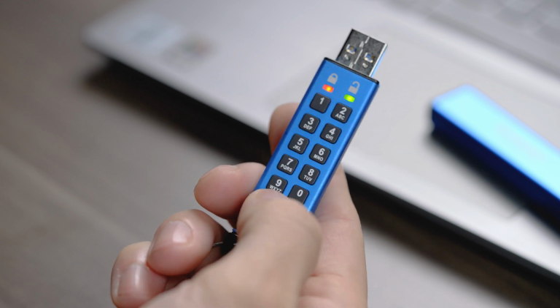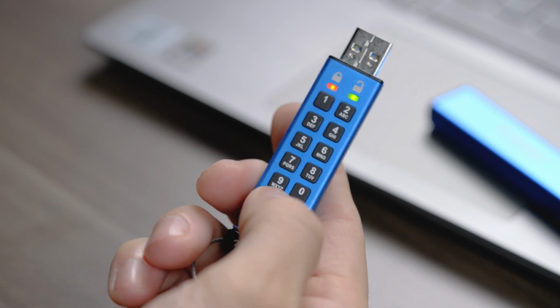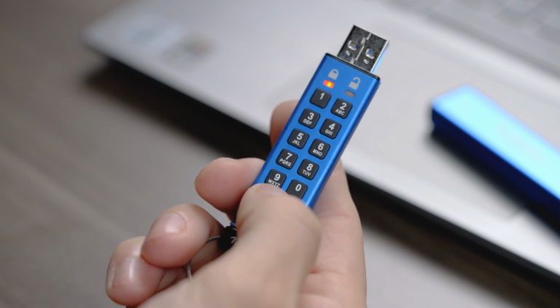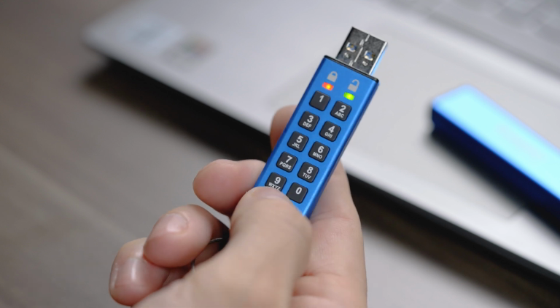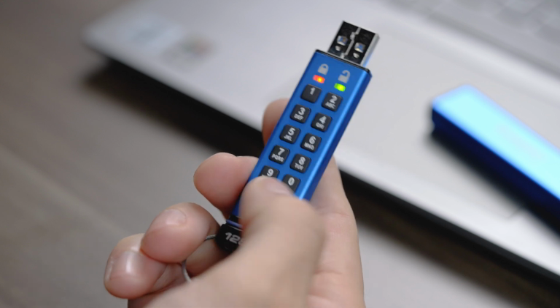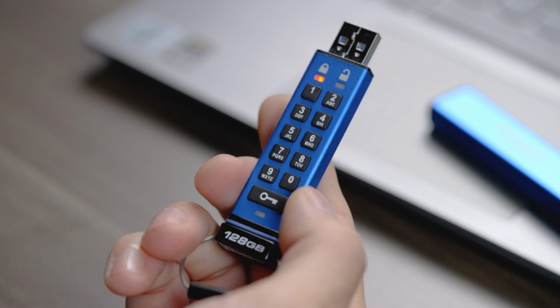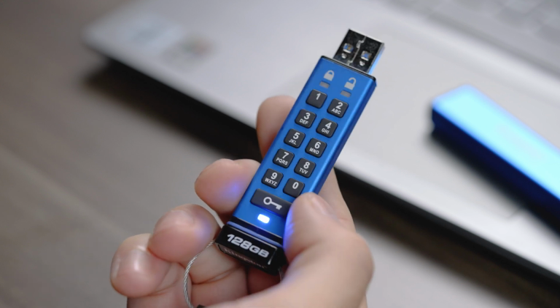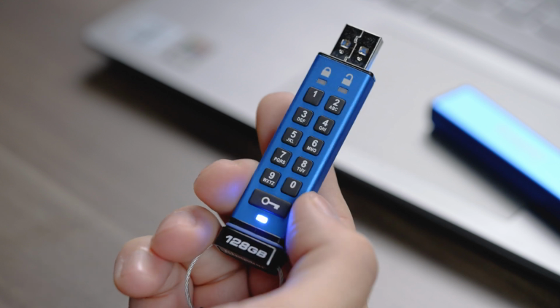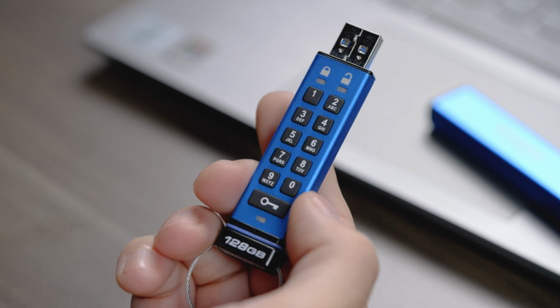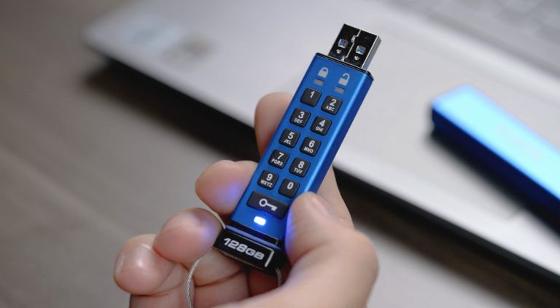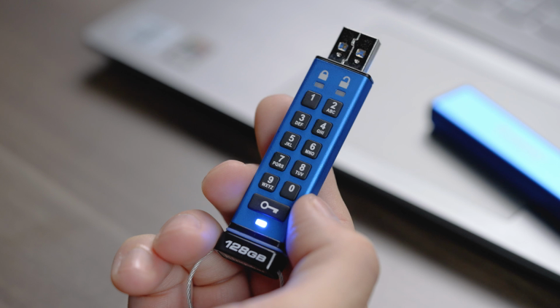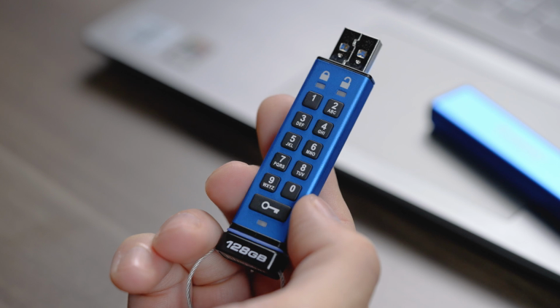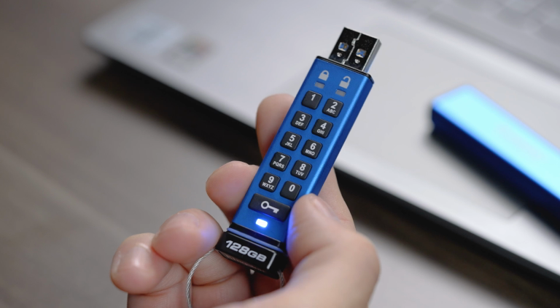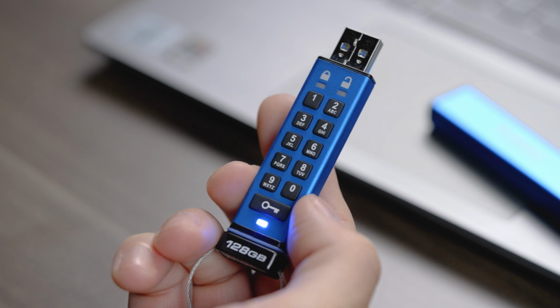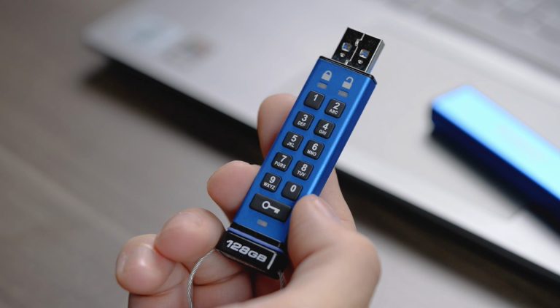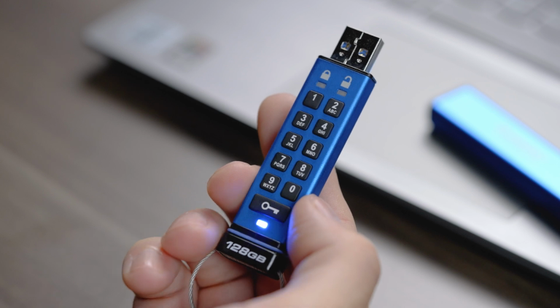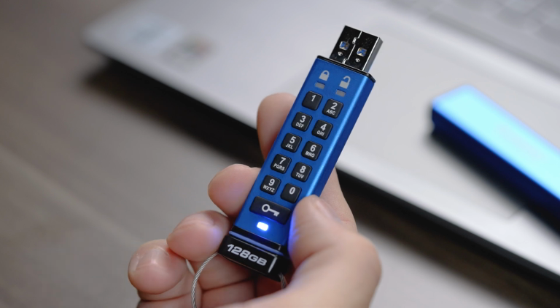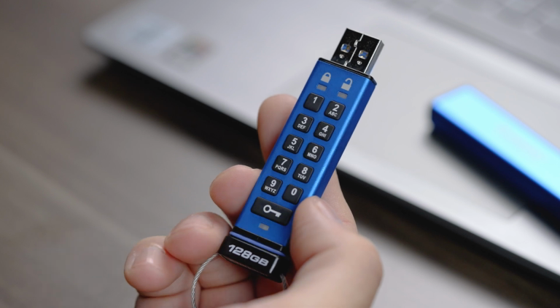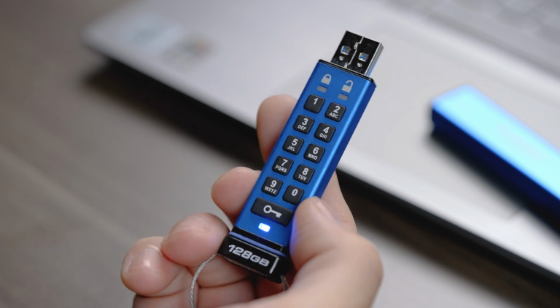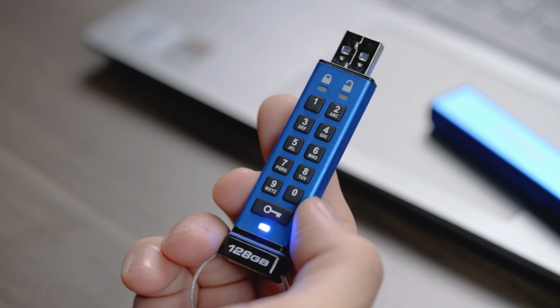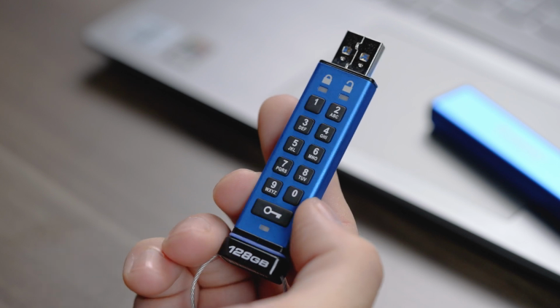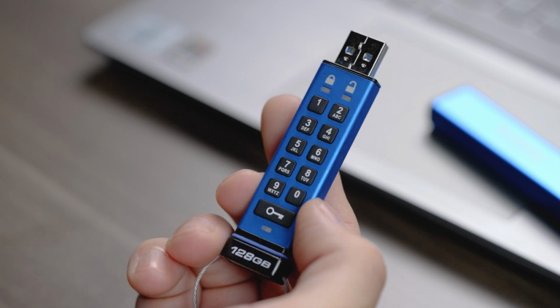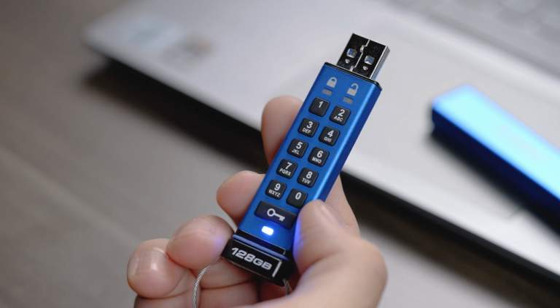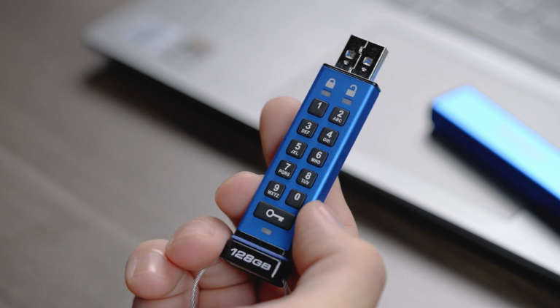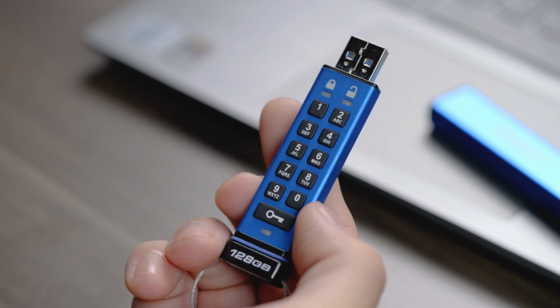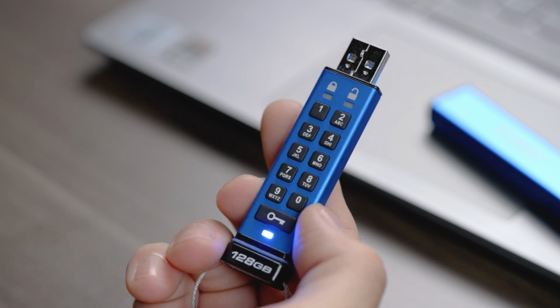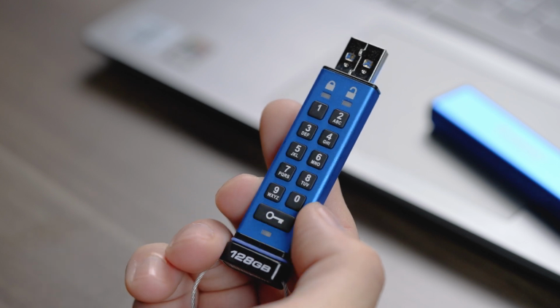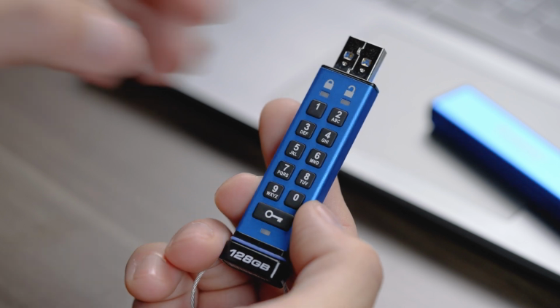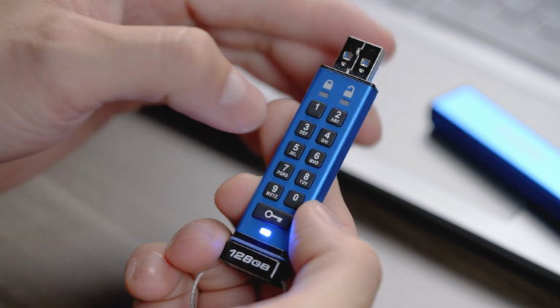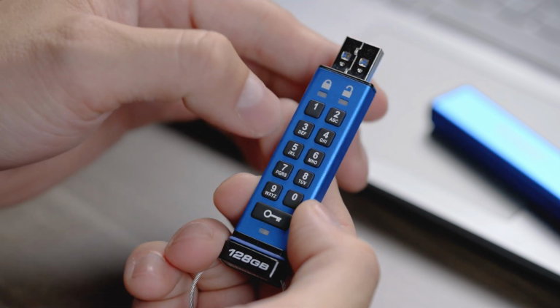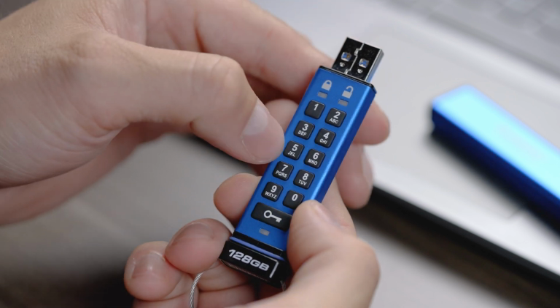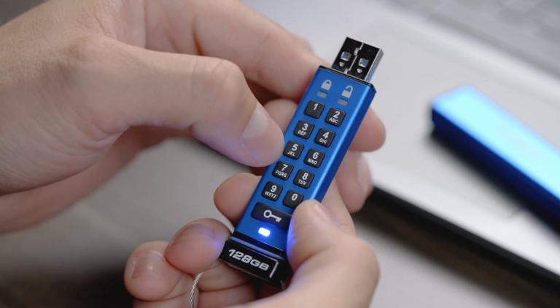After pressing the key button two more times, the blue LED will start to blink. The drive is now ready for your user PIN.